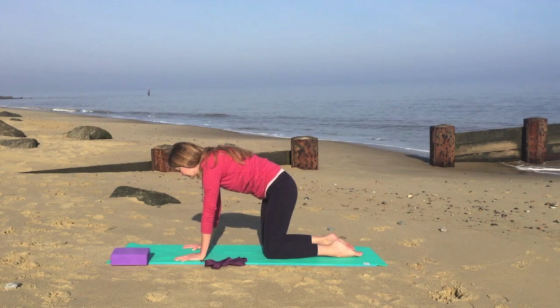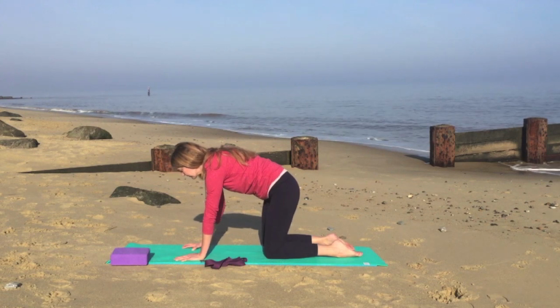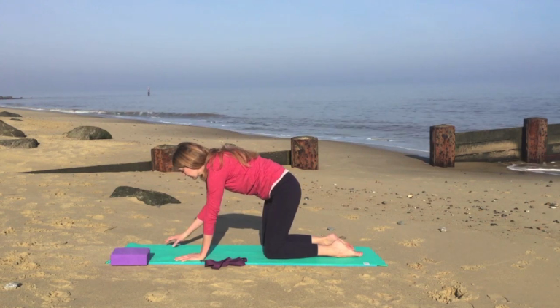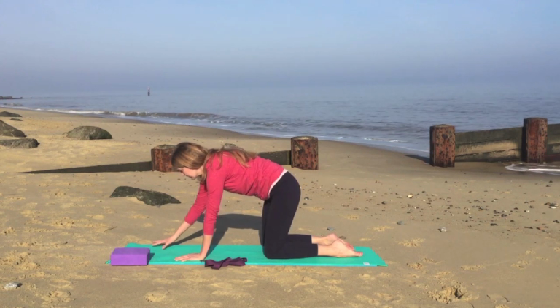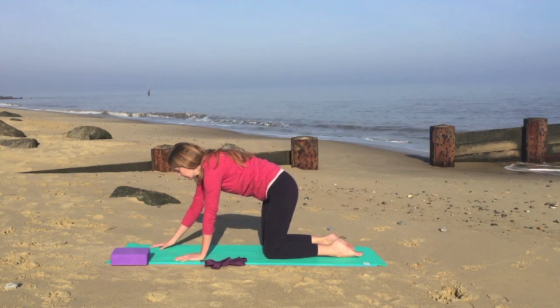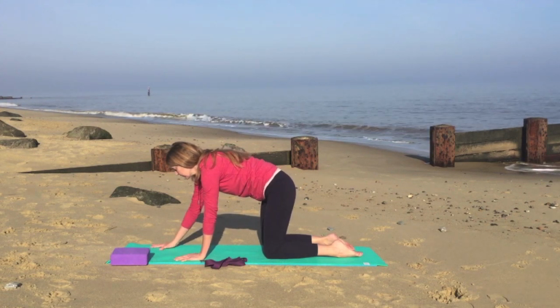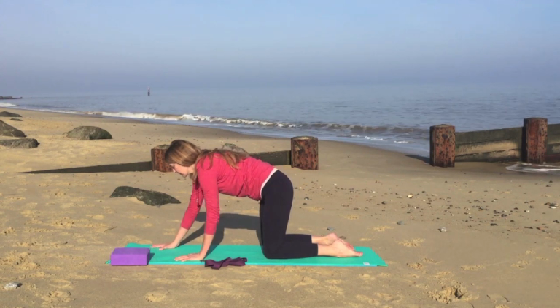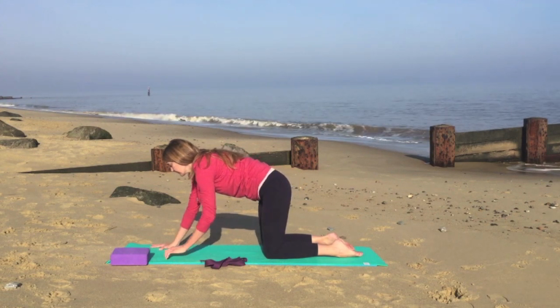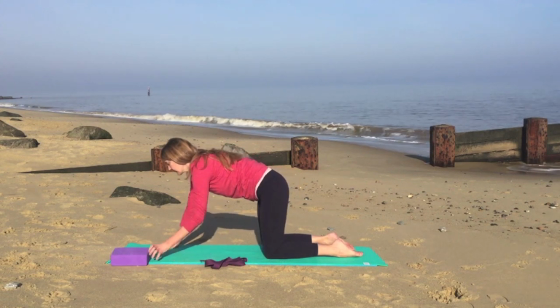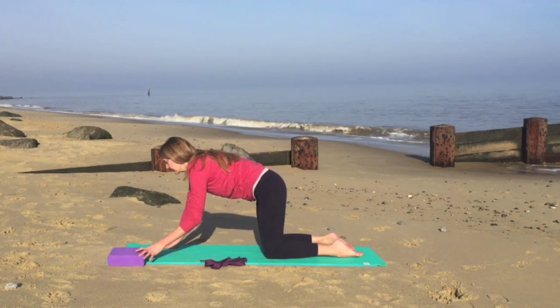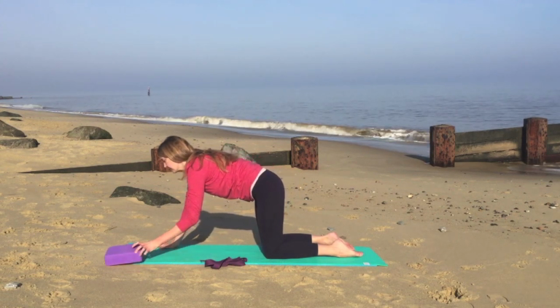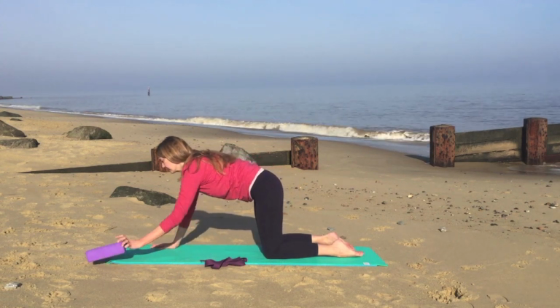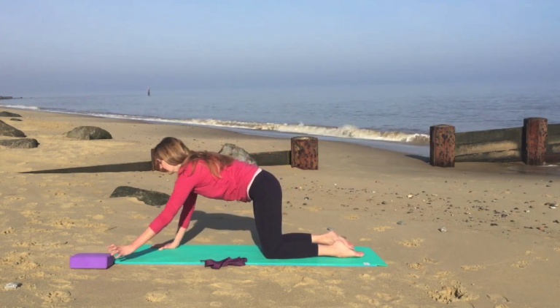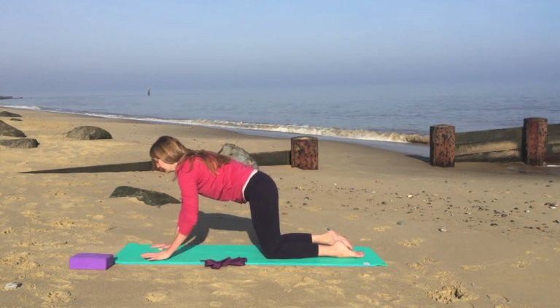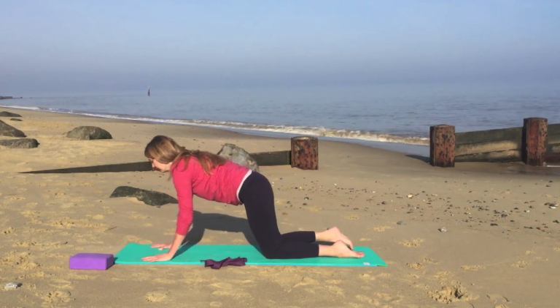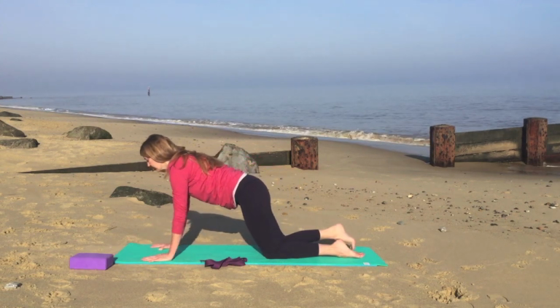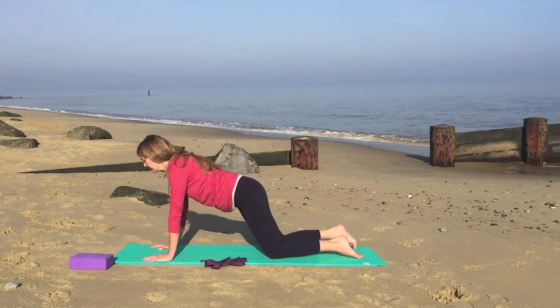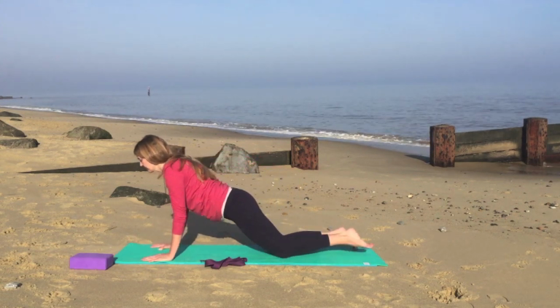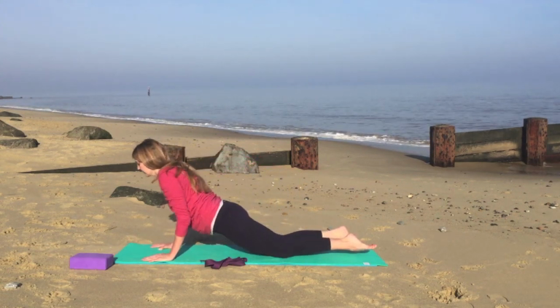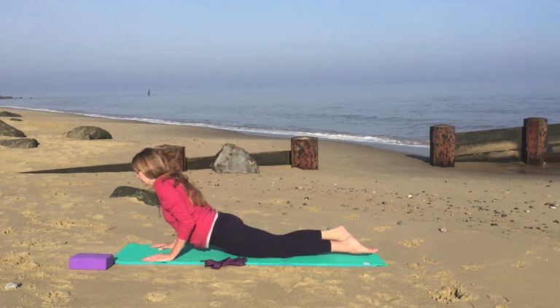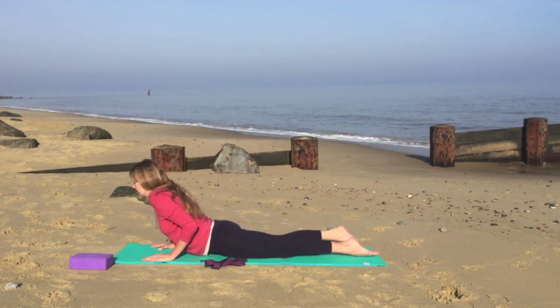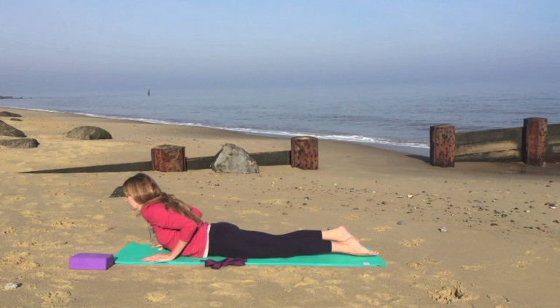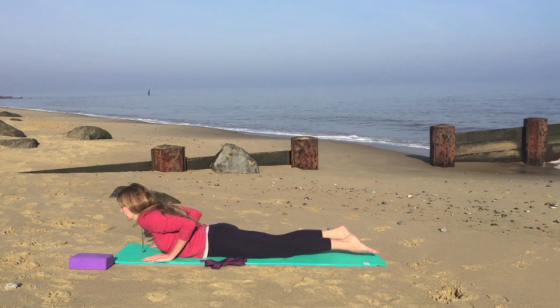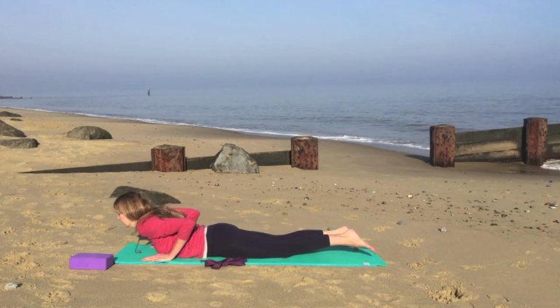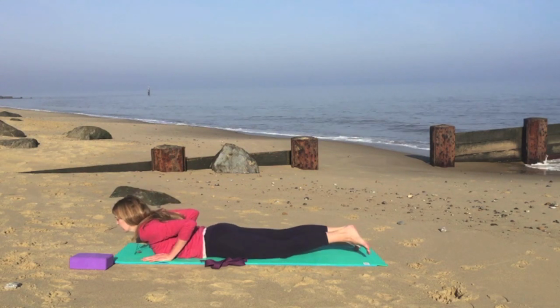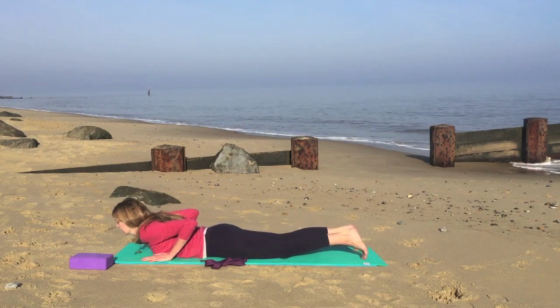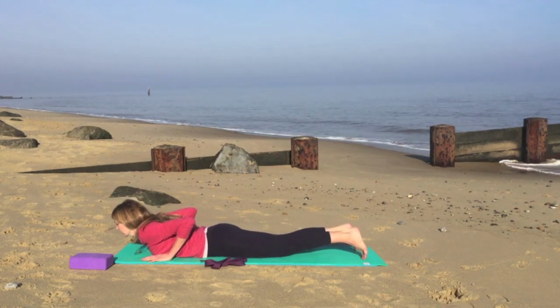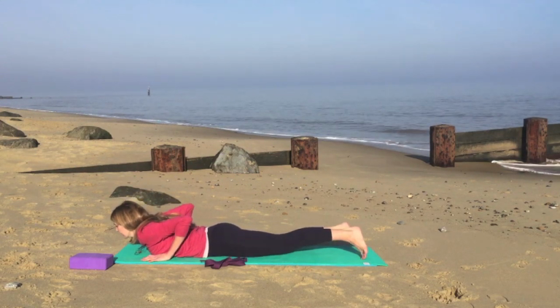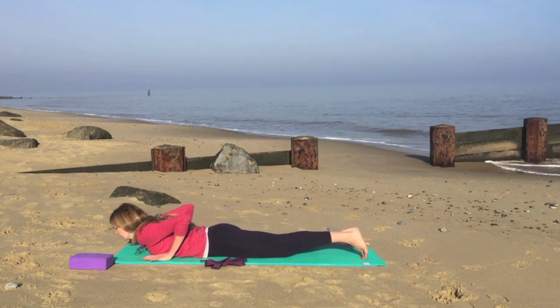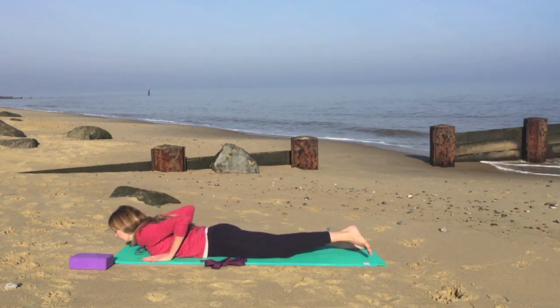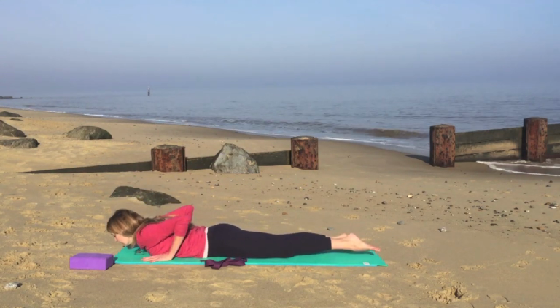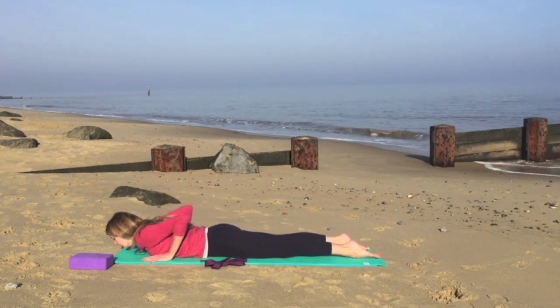As you exhale, walk the hands one space forward, very gently lower all the way onto your abdomen, to come into some cobras.